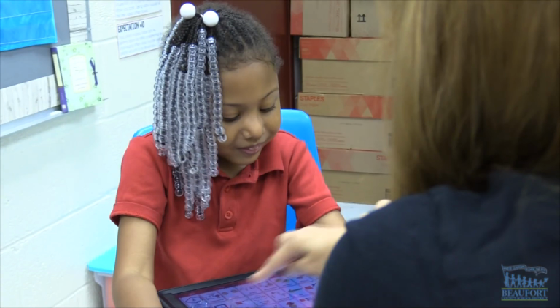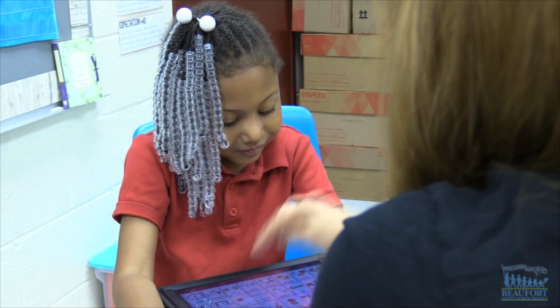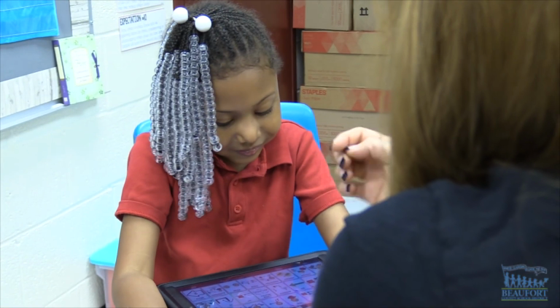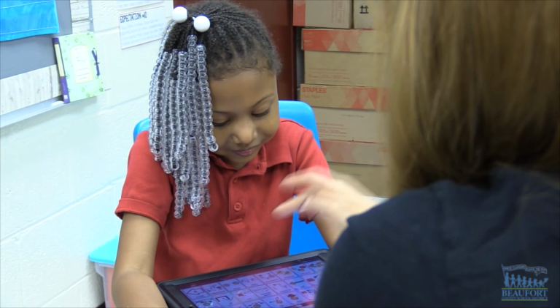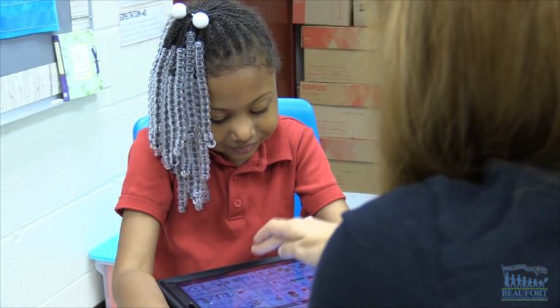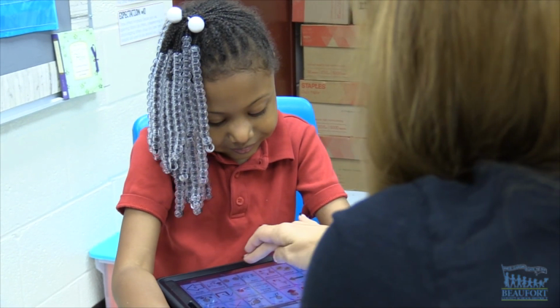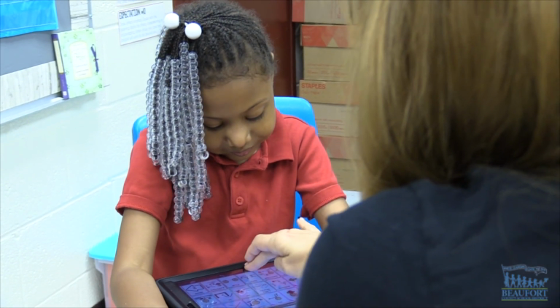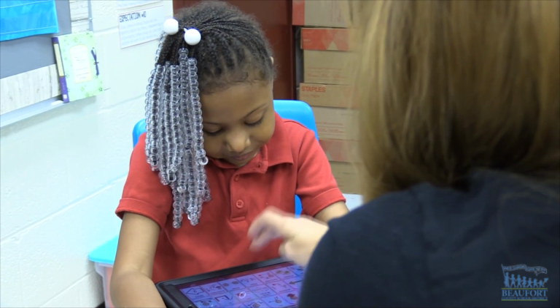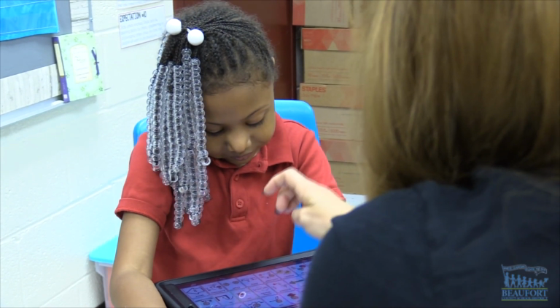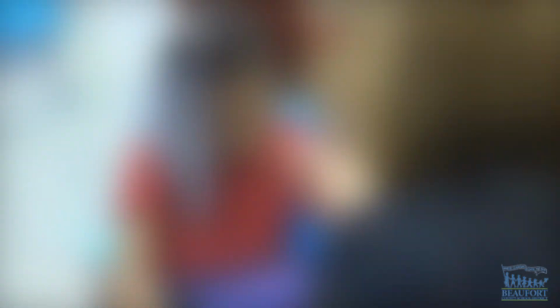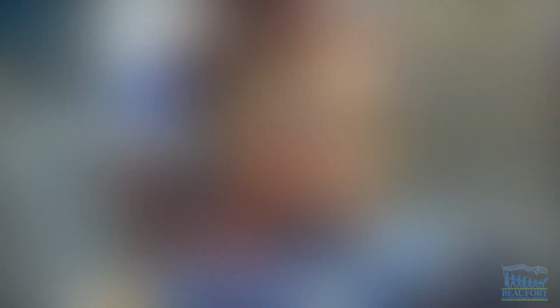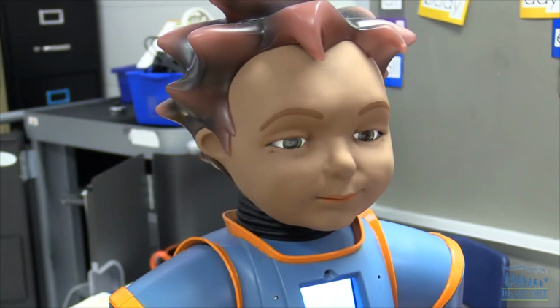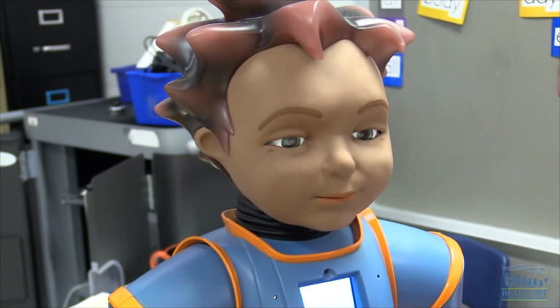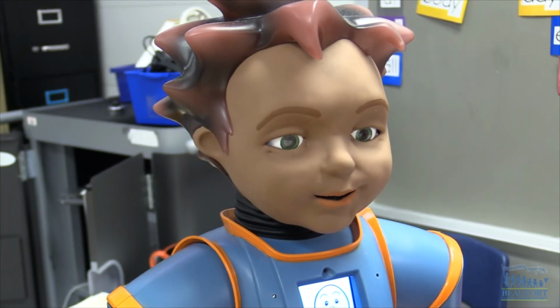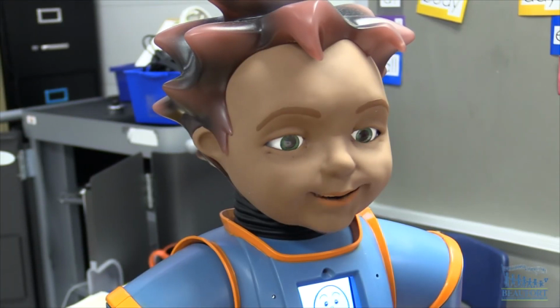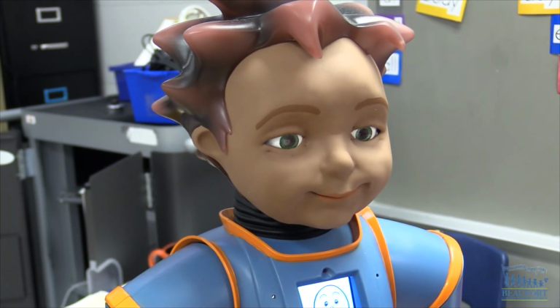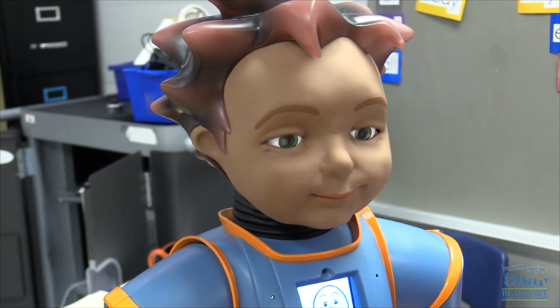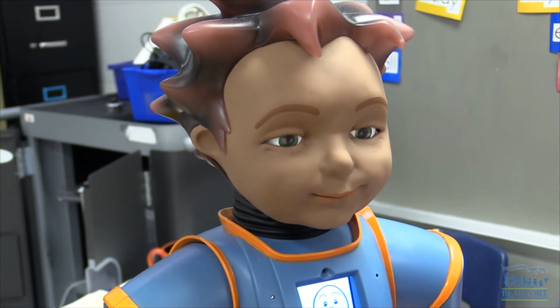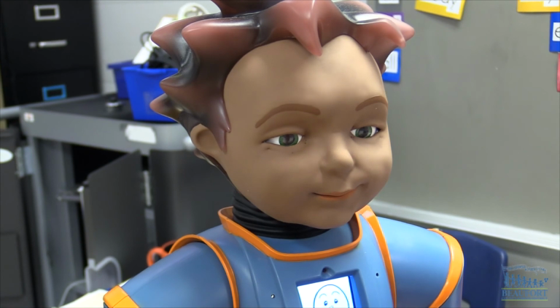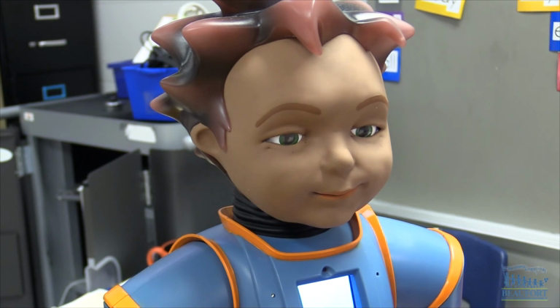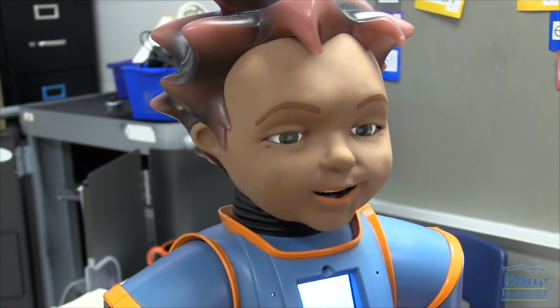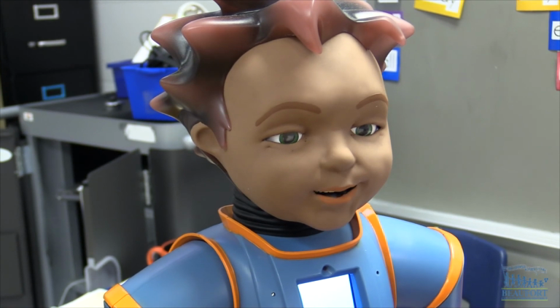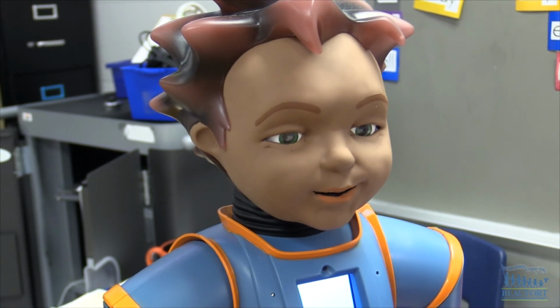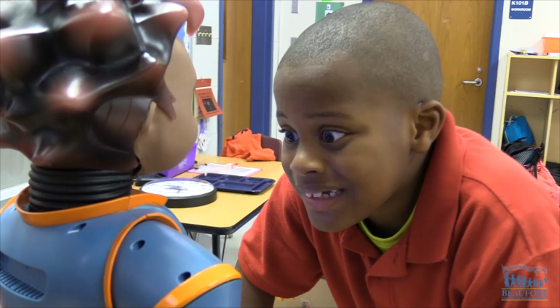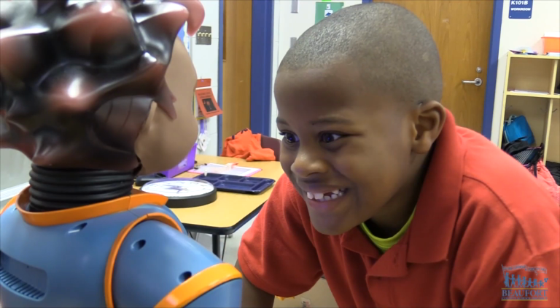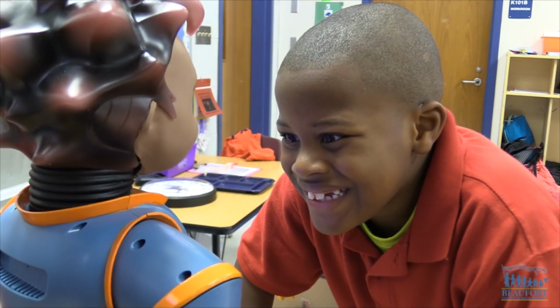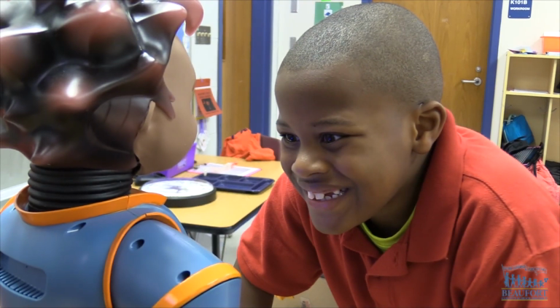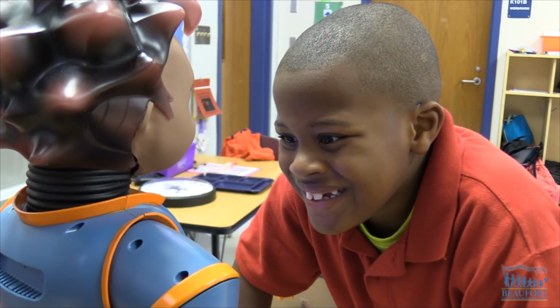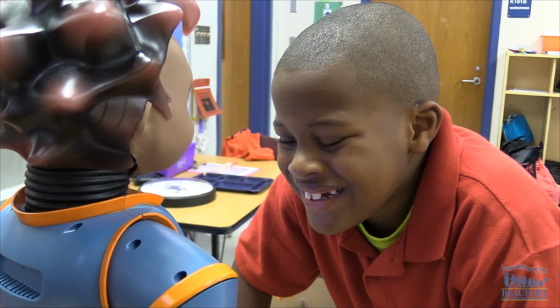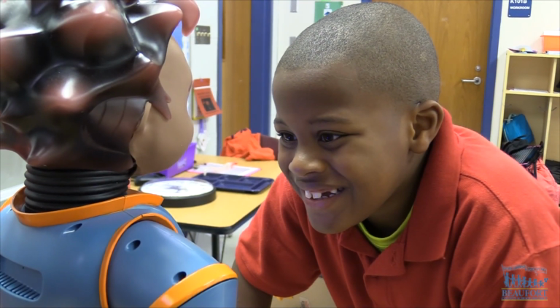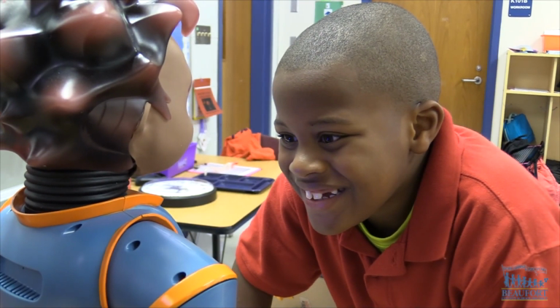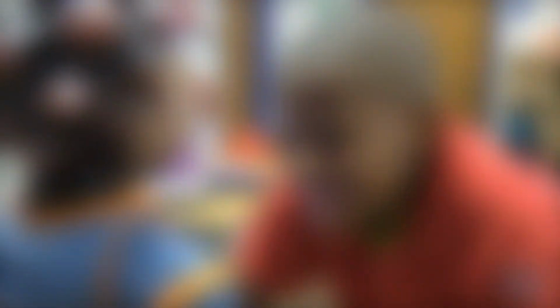What else are we going to do today? Thank you for playing with me. Thank you.